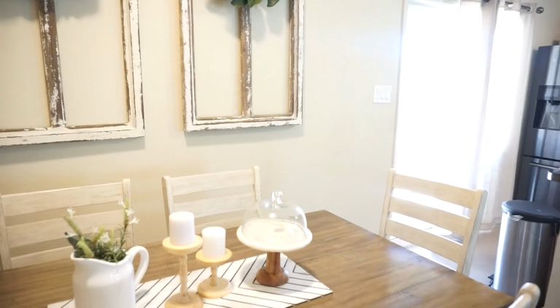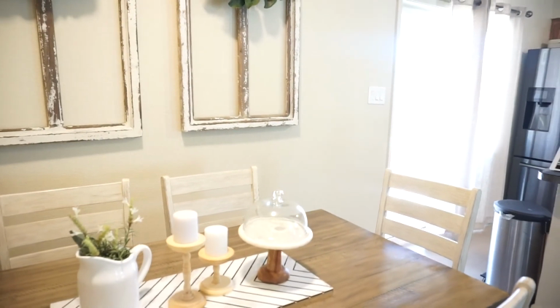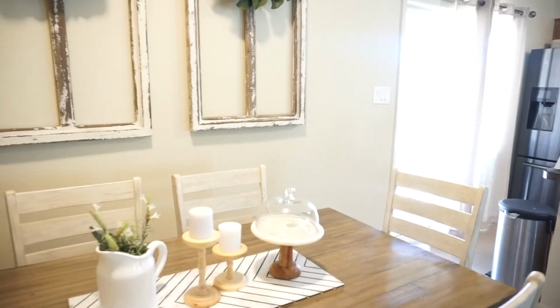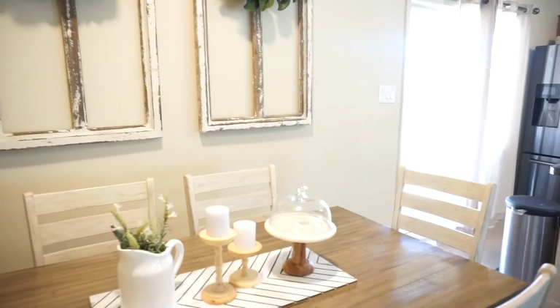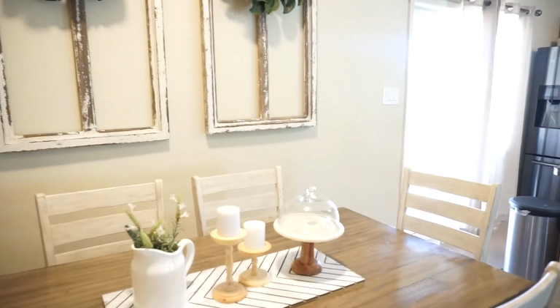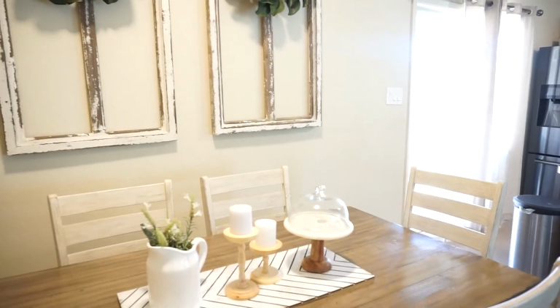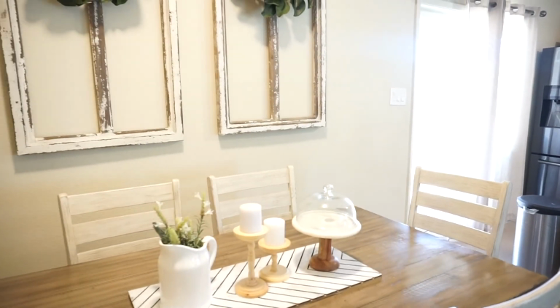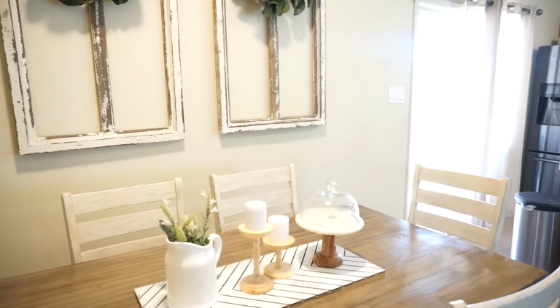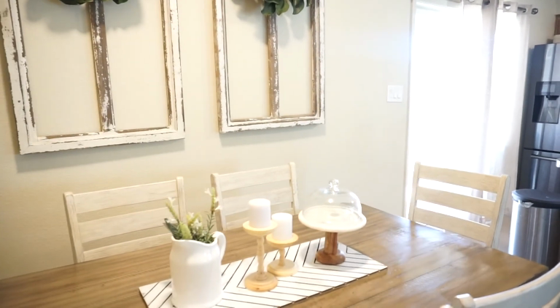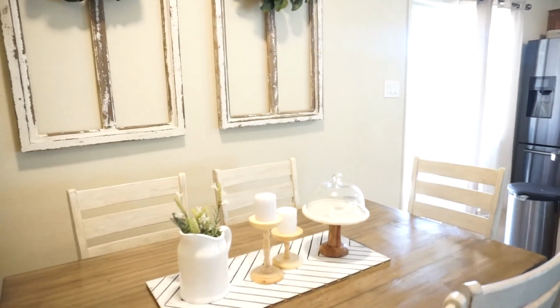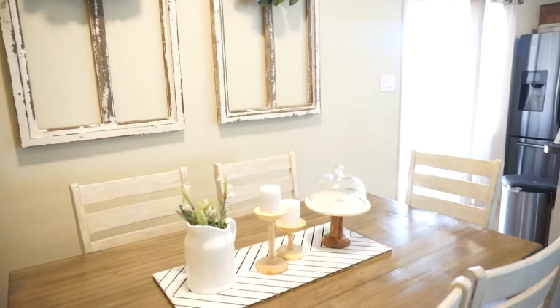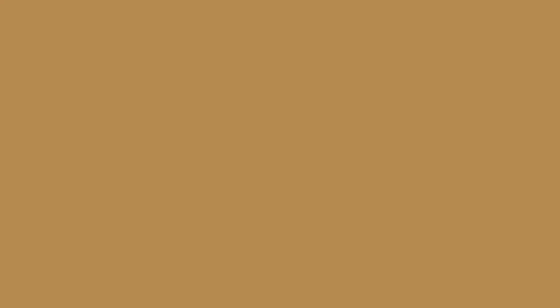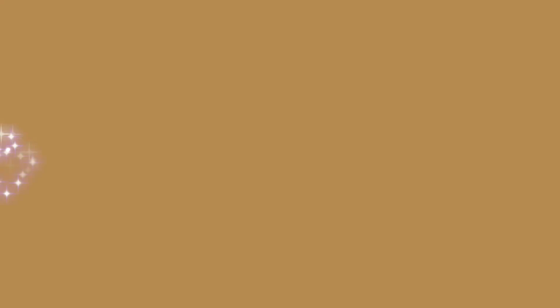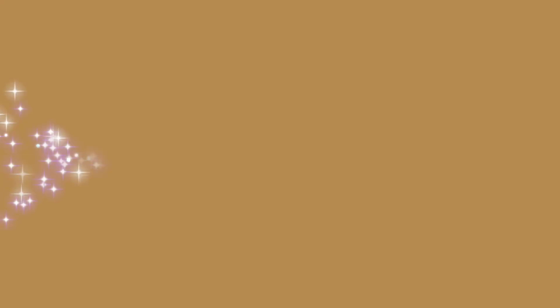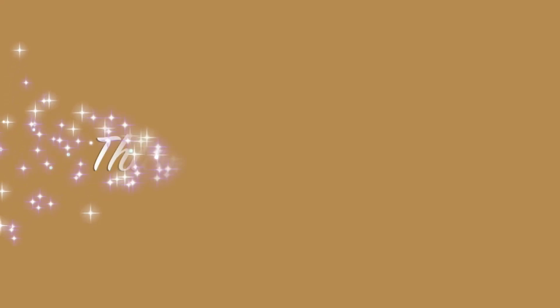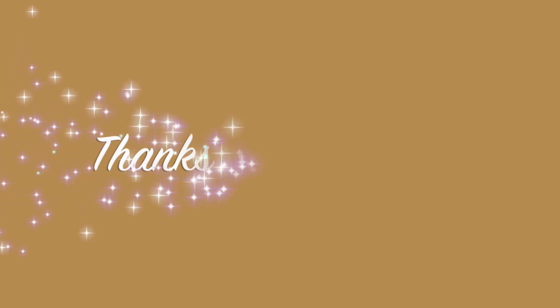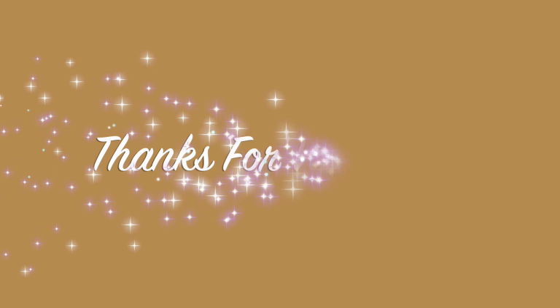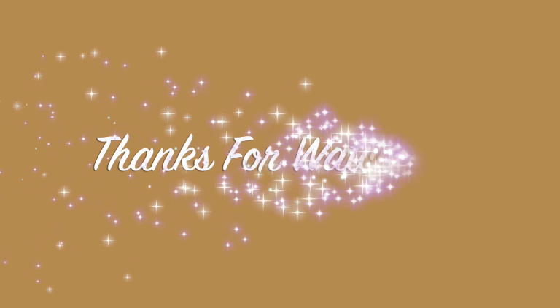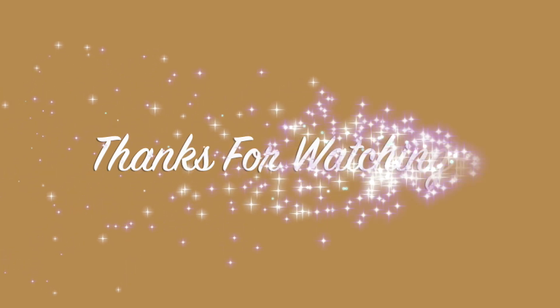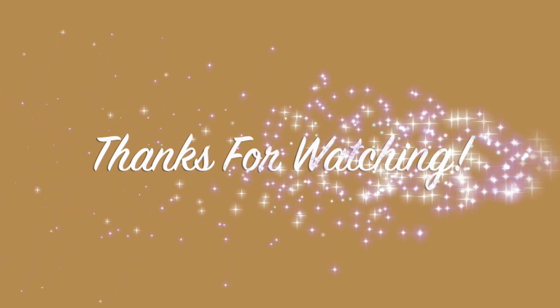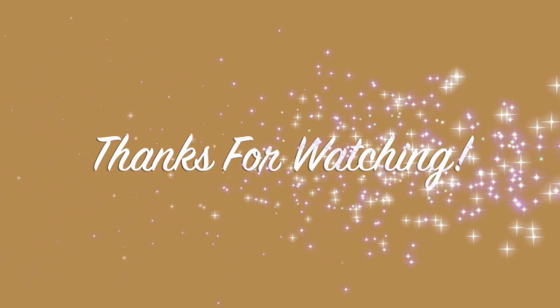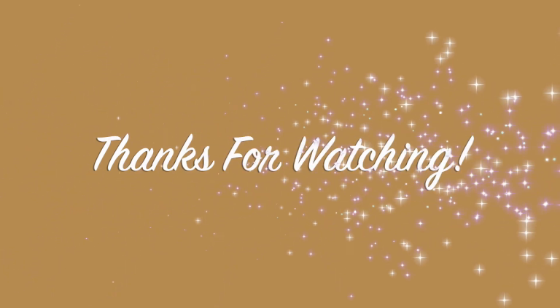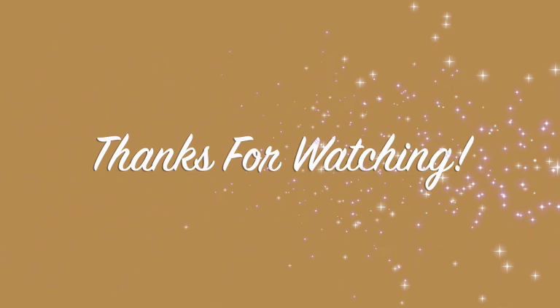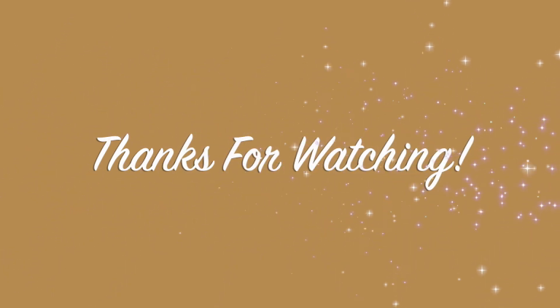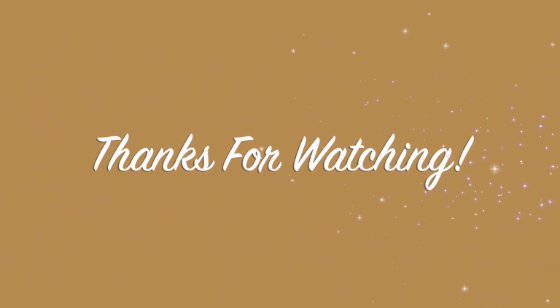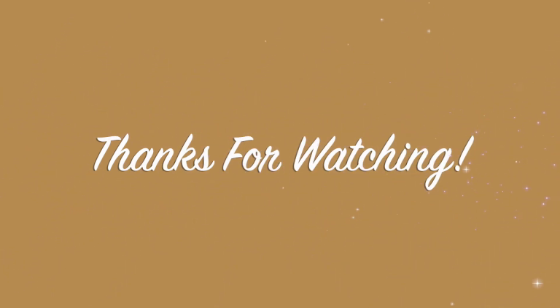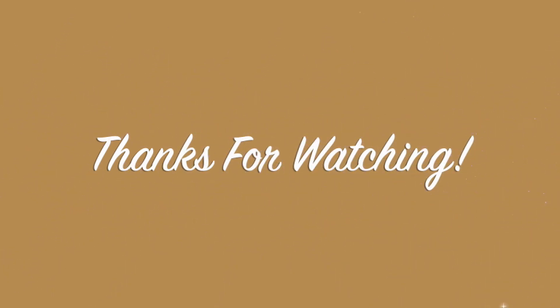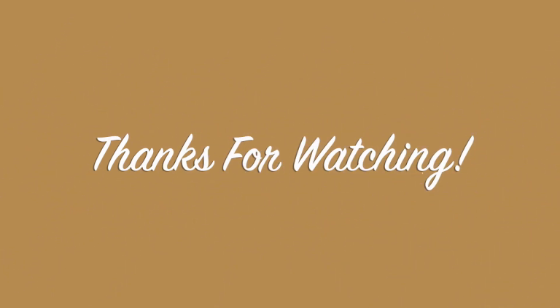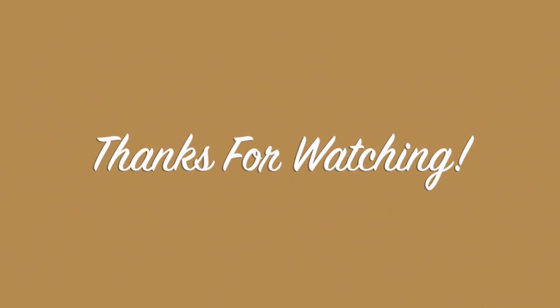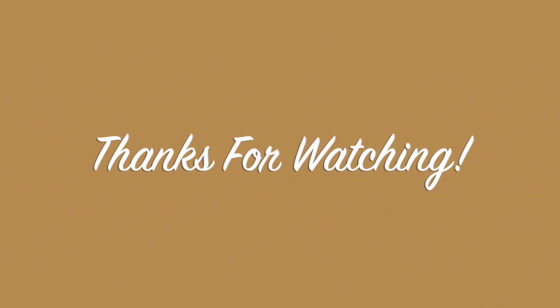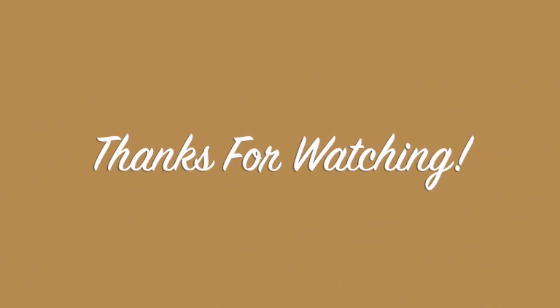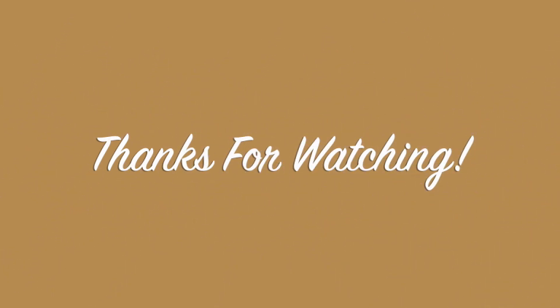Thank you guys so much for watching, and please do not forget to like and subscribe. Bye-bye!